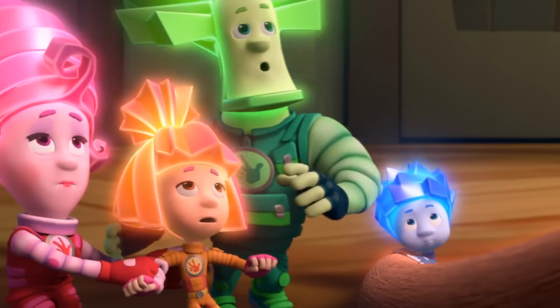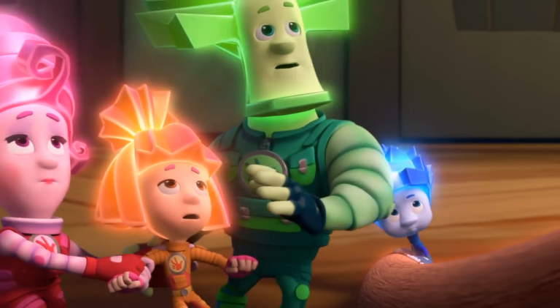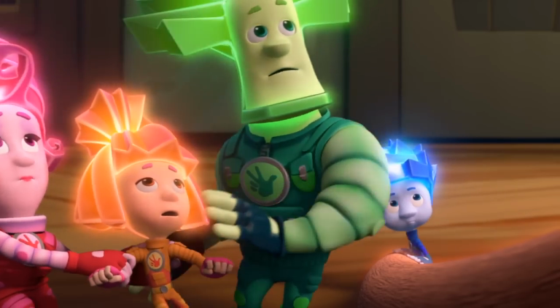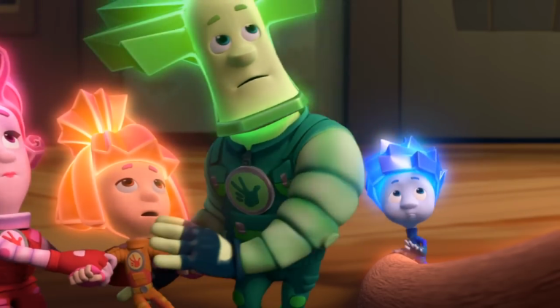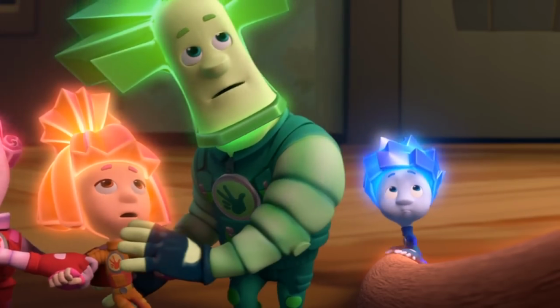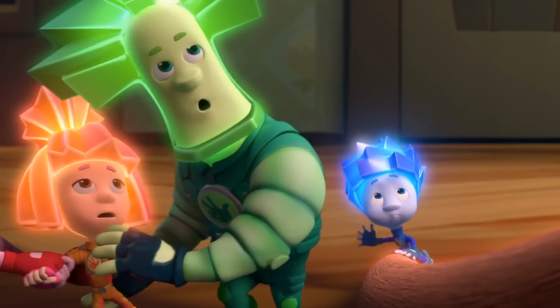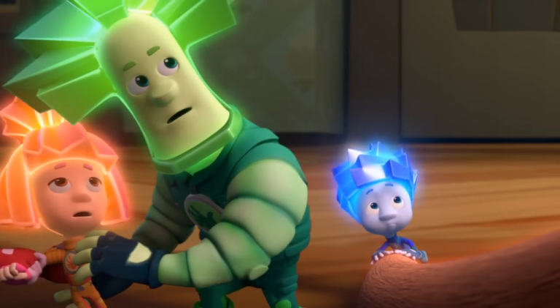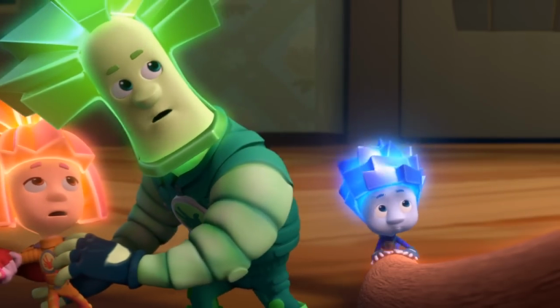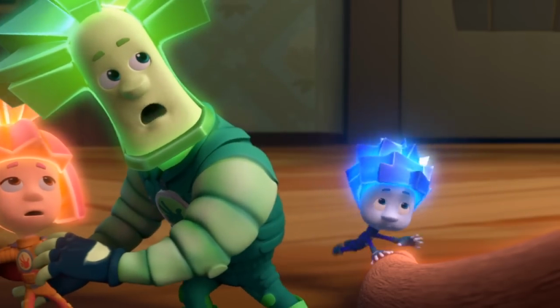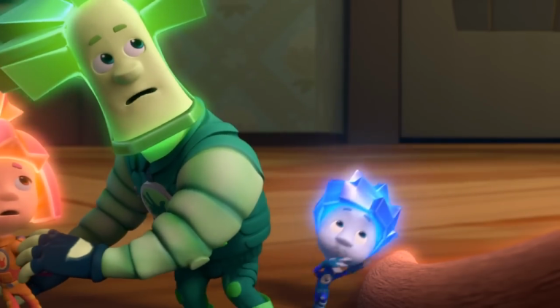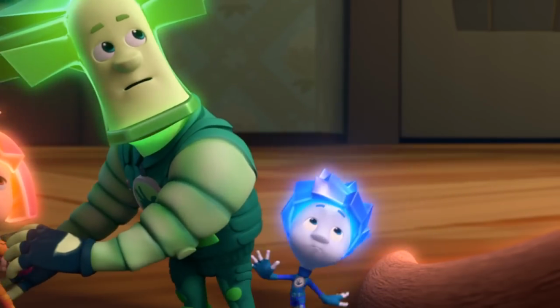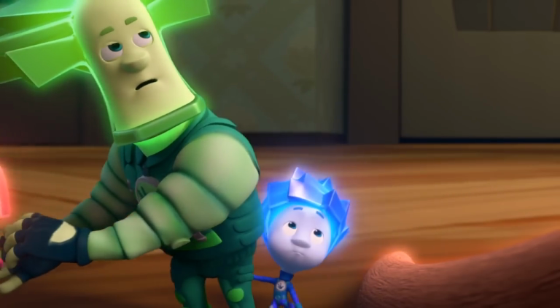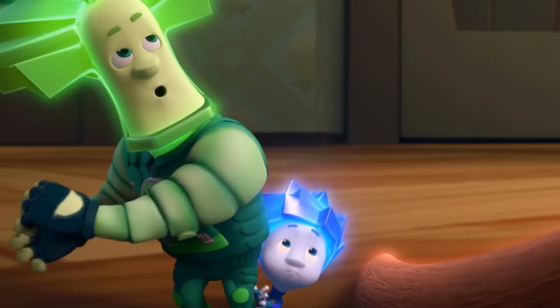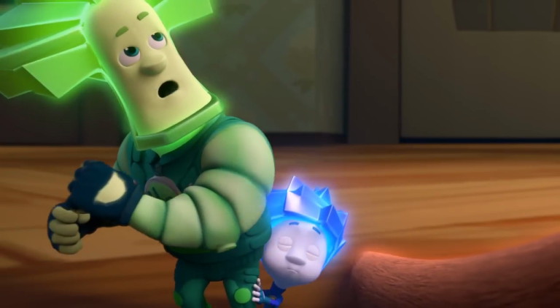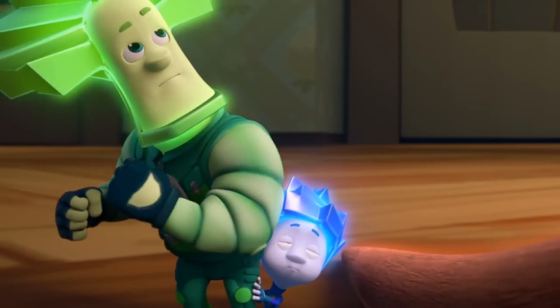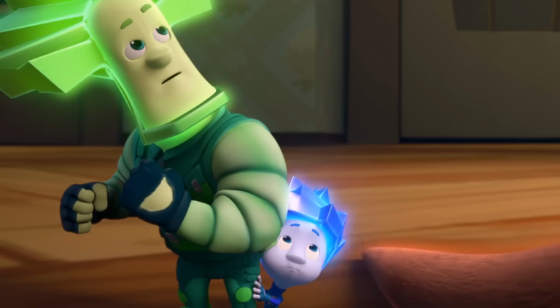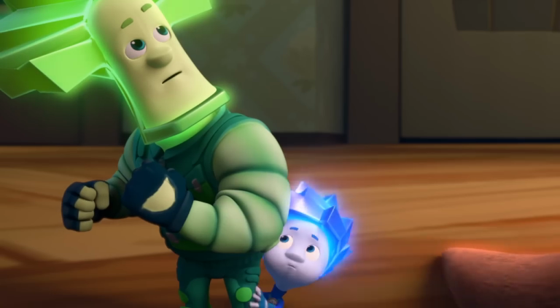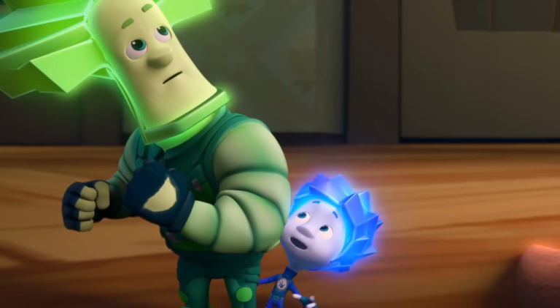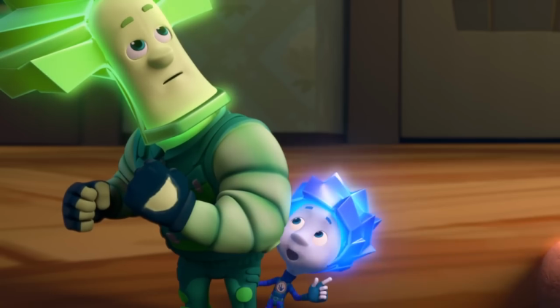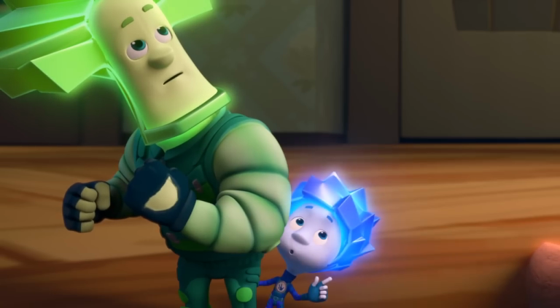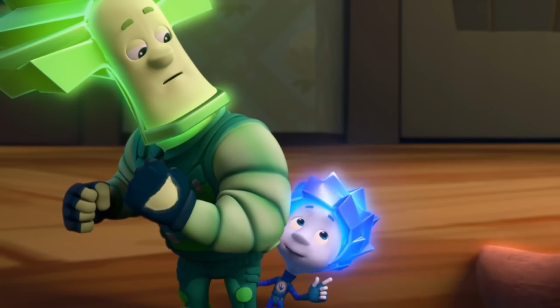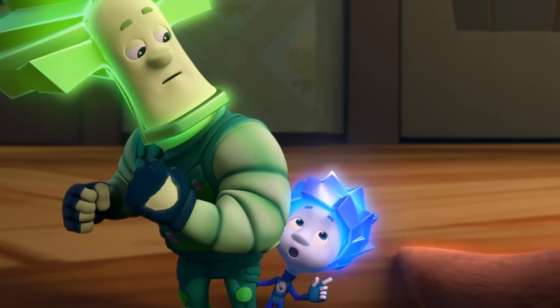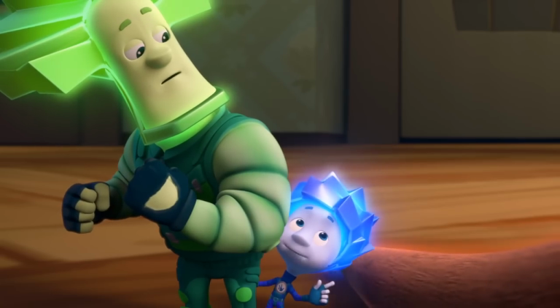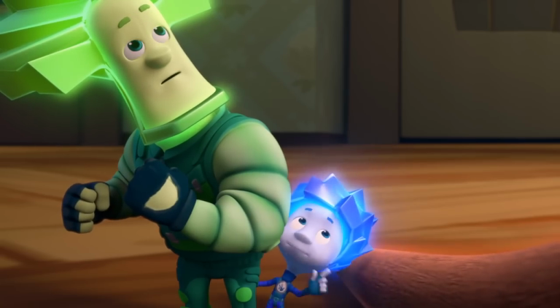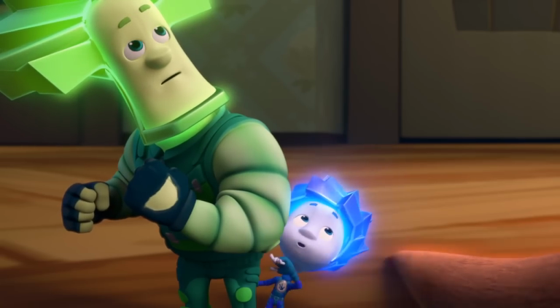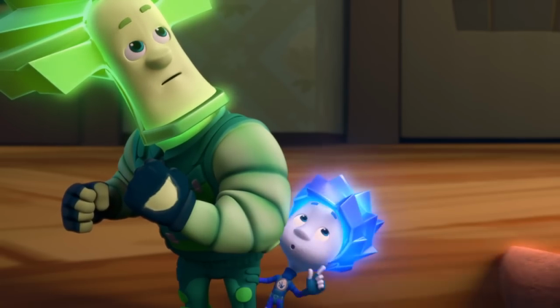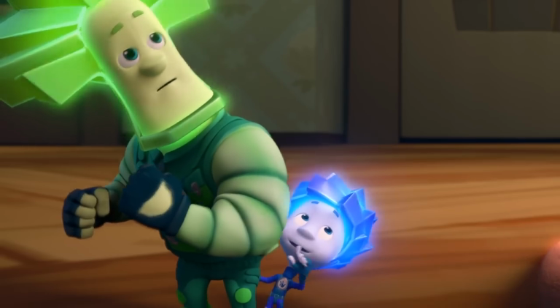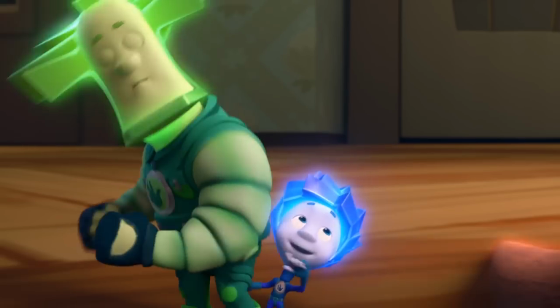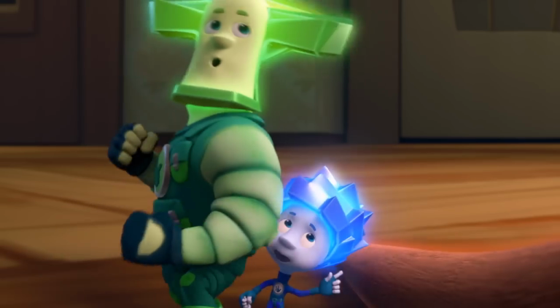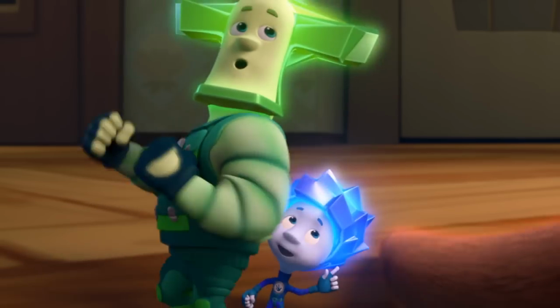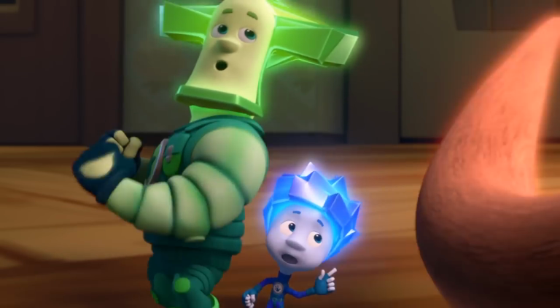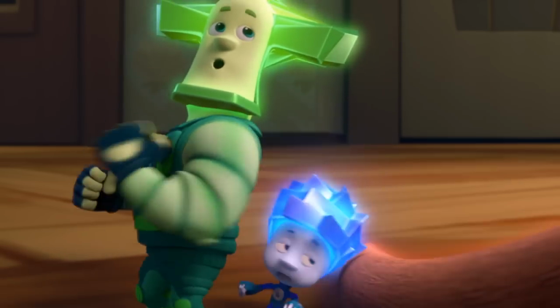Hold it! Do you think giving her some food will help? As long as you're not thinking that food is me!